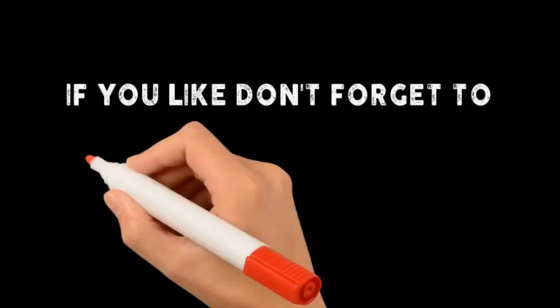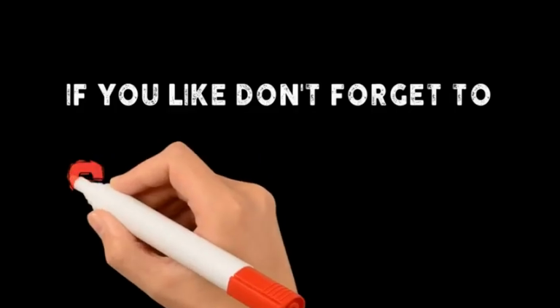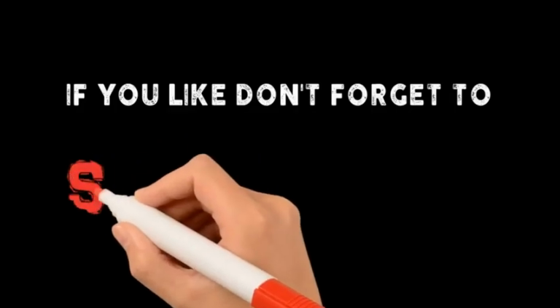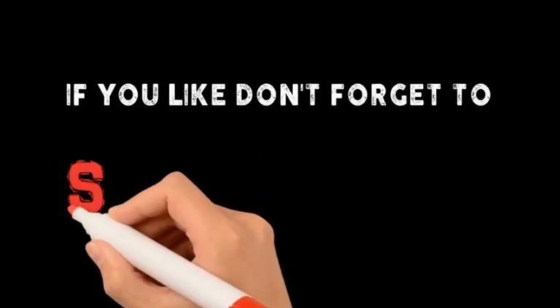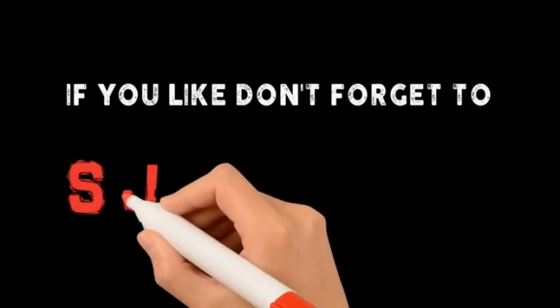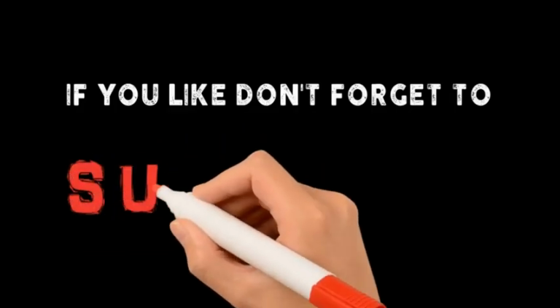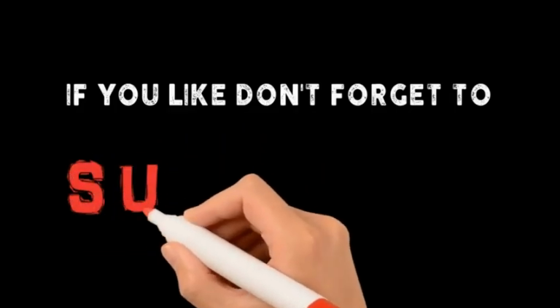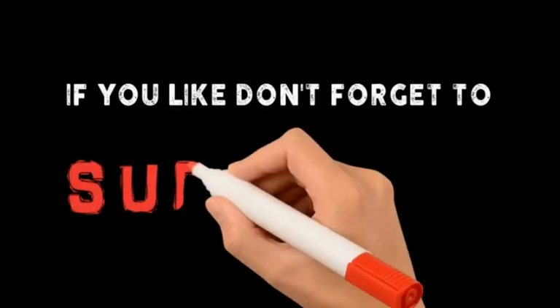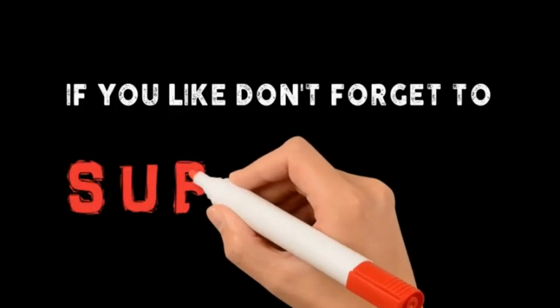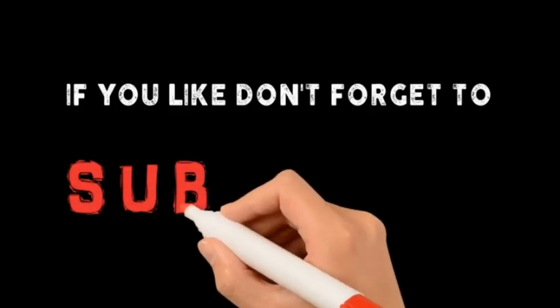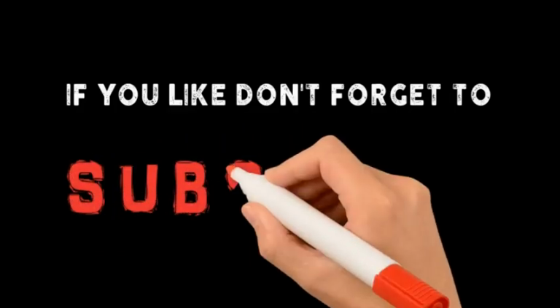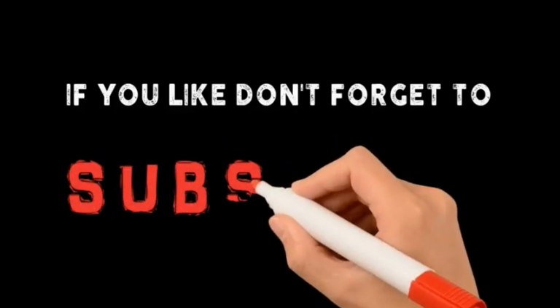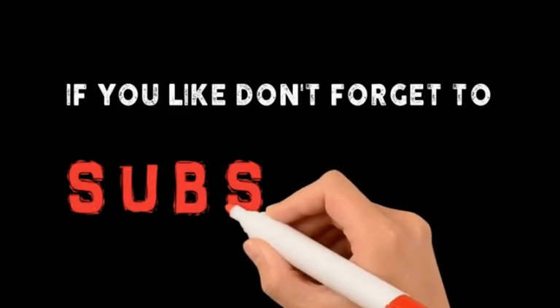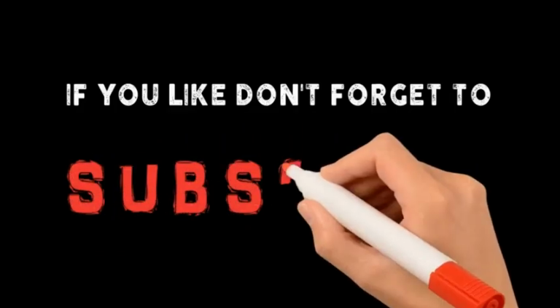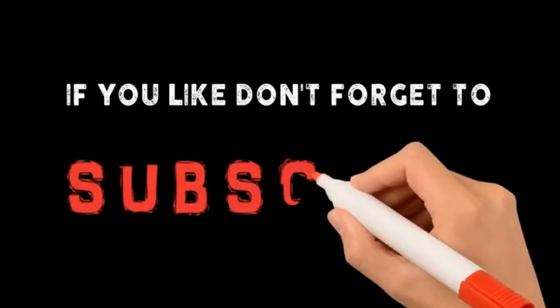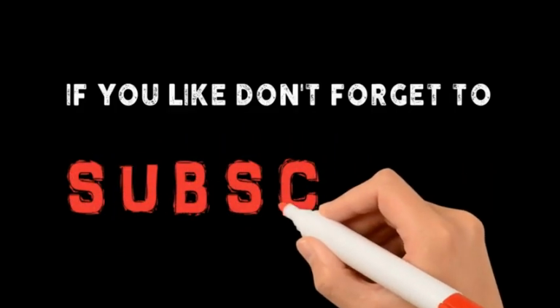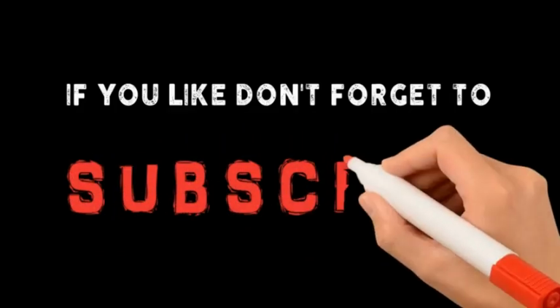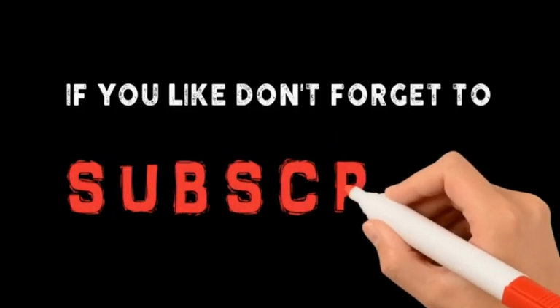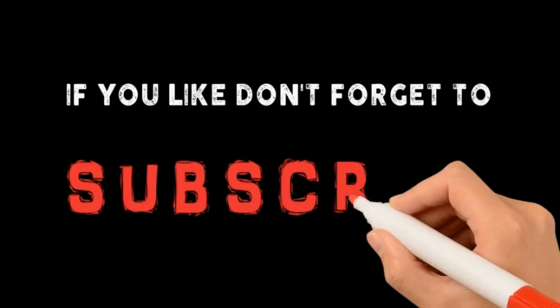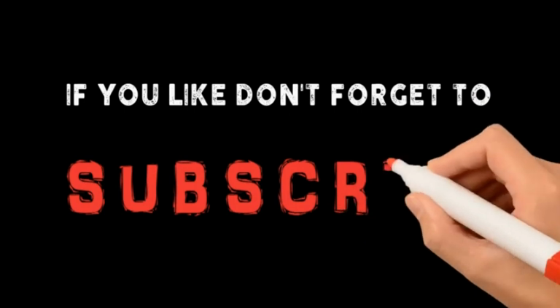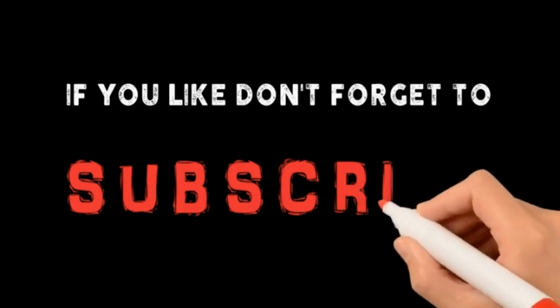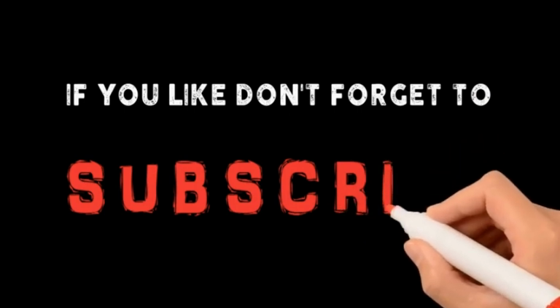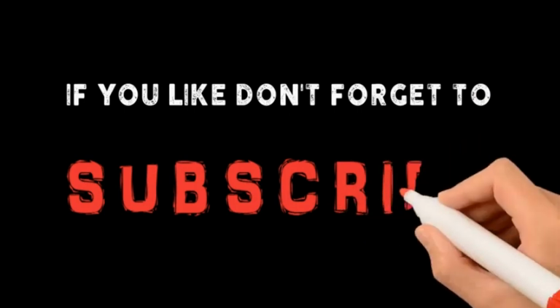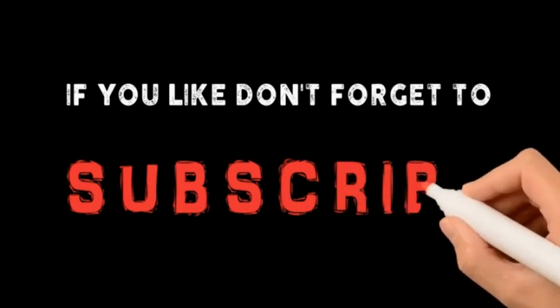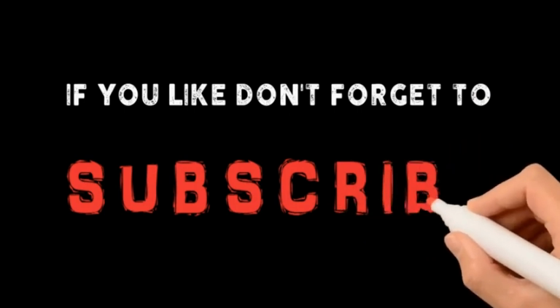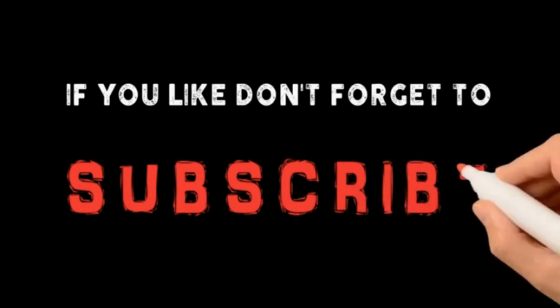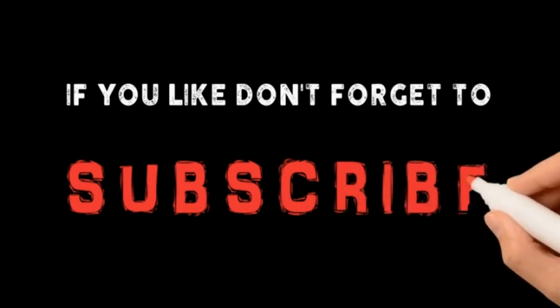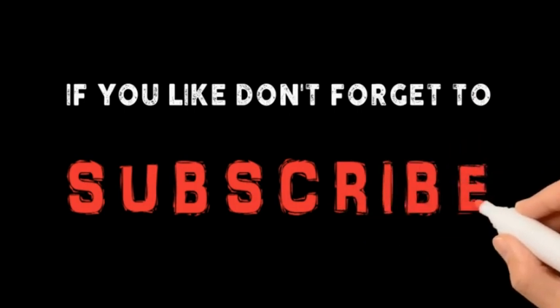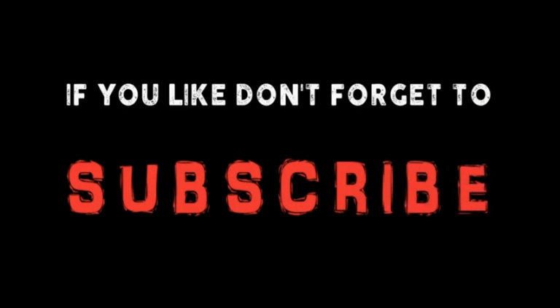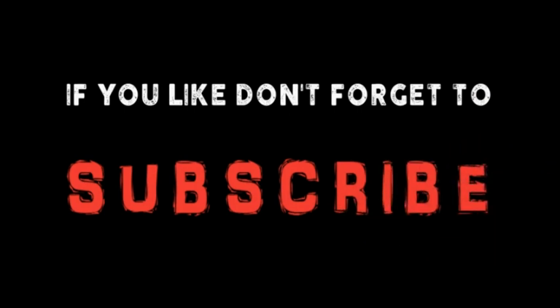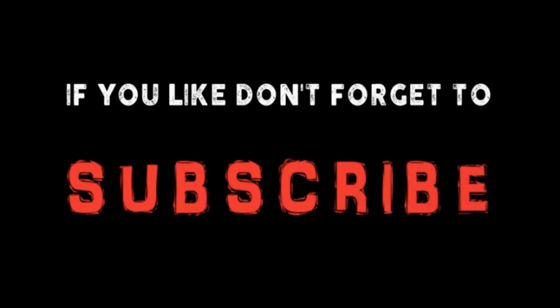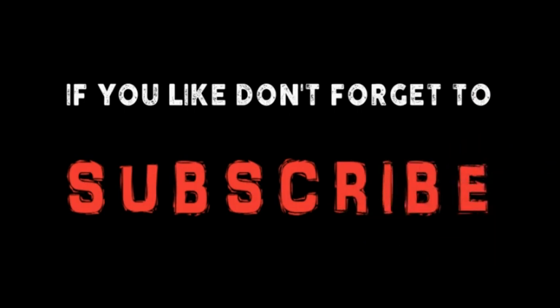If you find this video useful, please don't forget to hit the like and subscribe buttons. That will help spread the content to the people who need it.